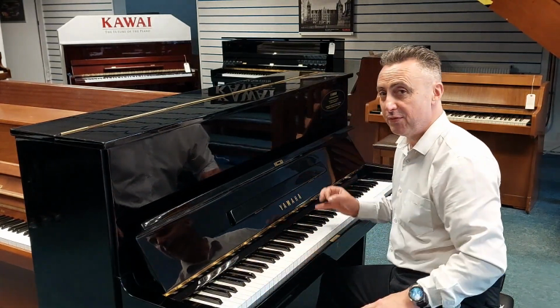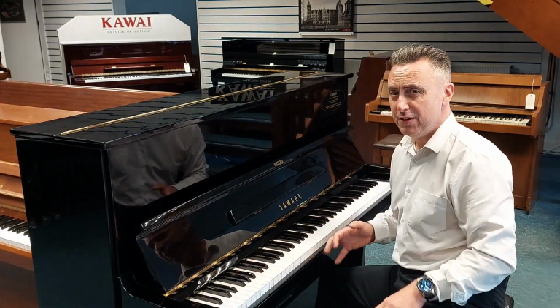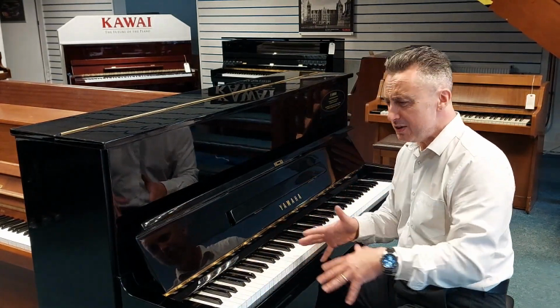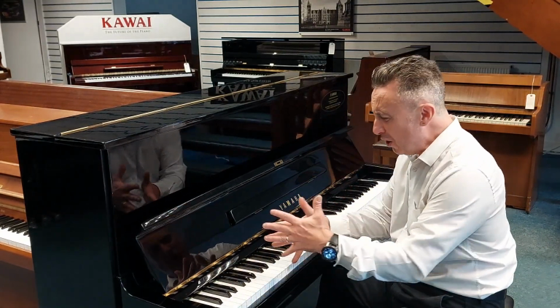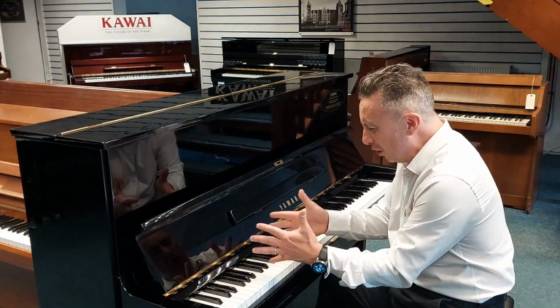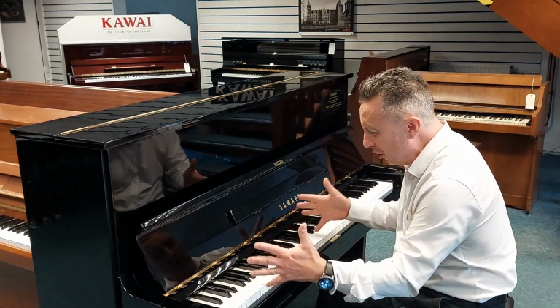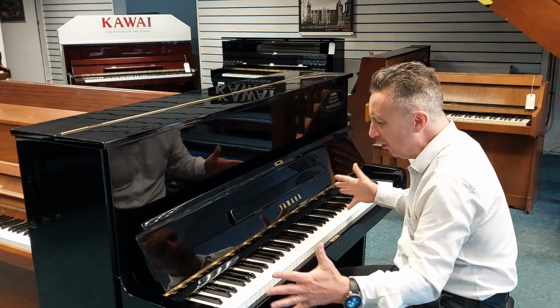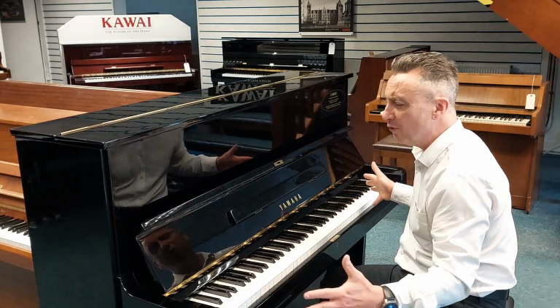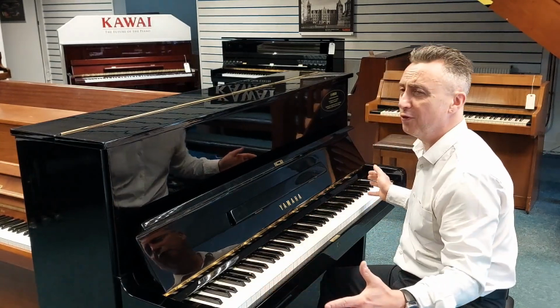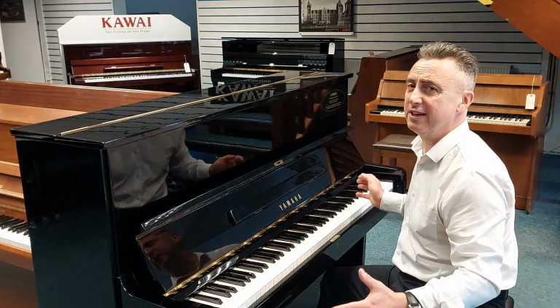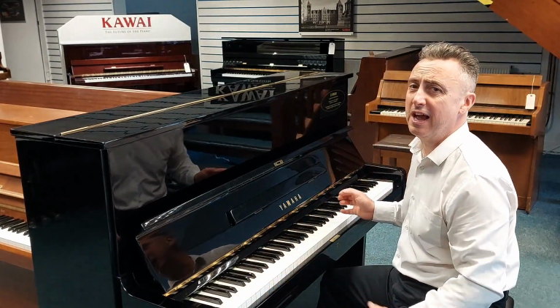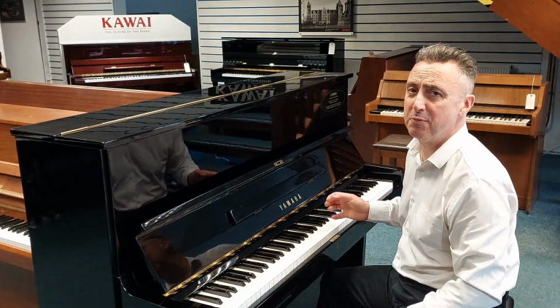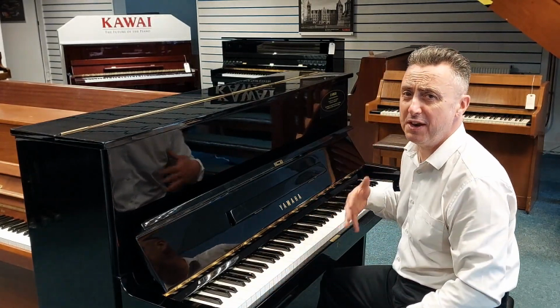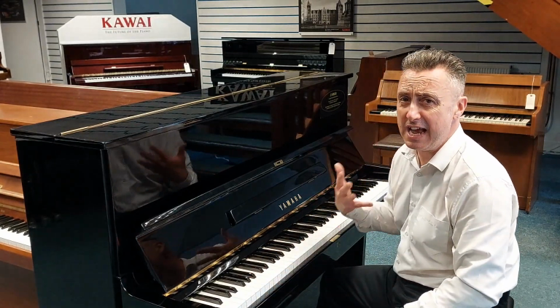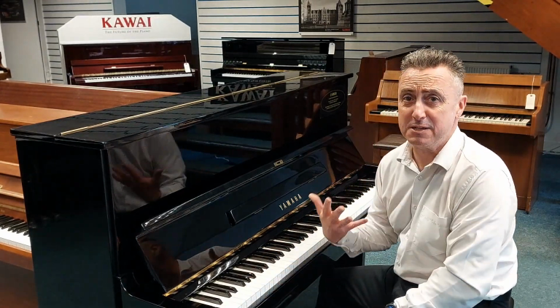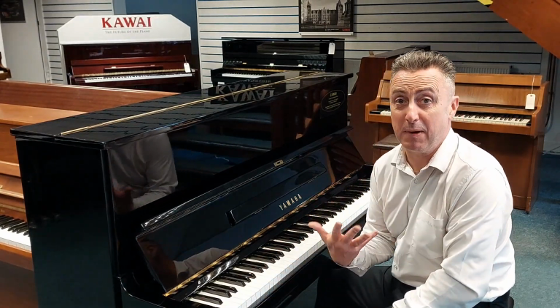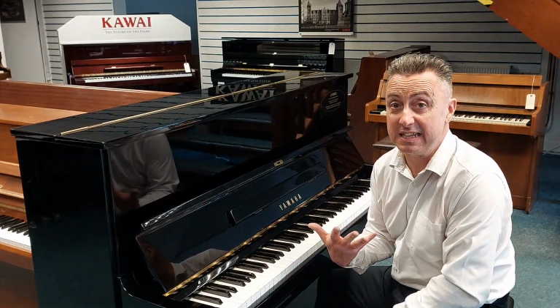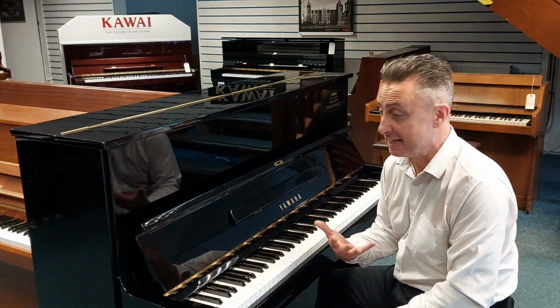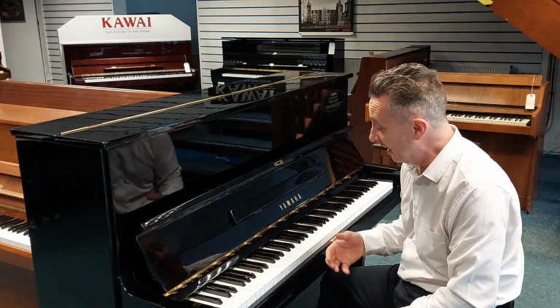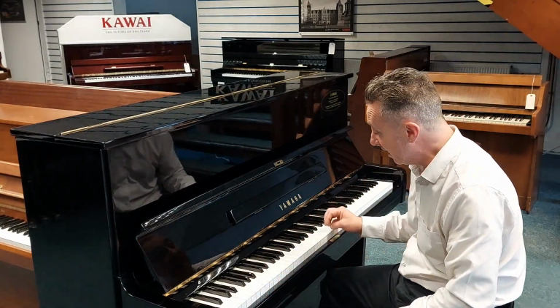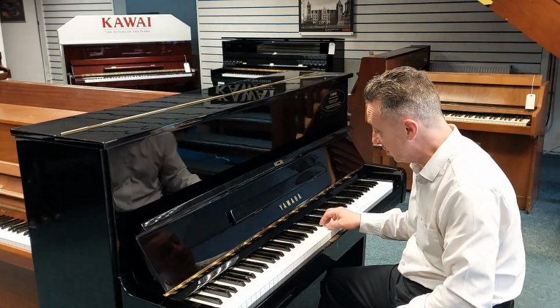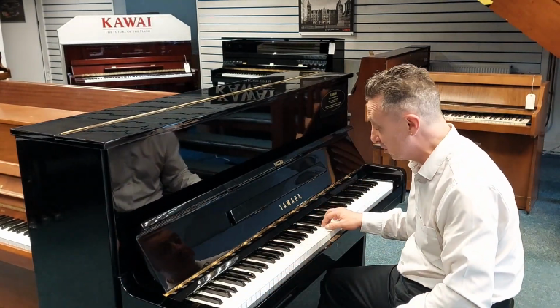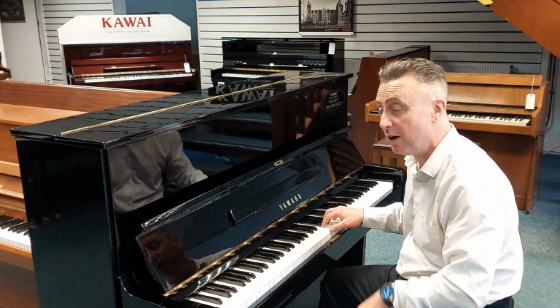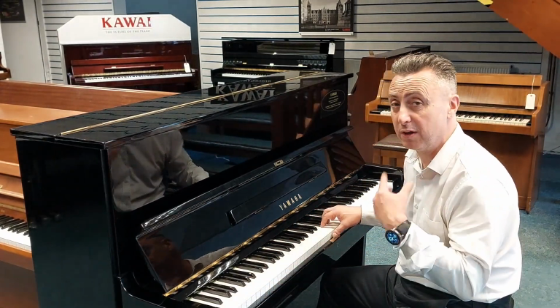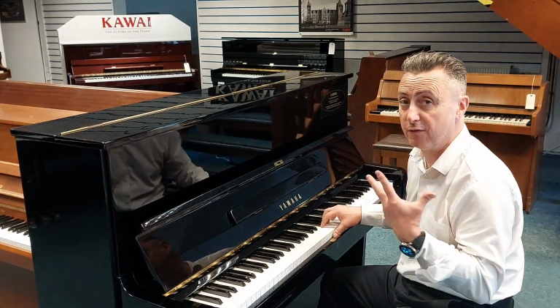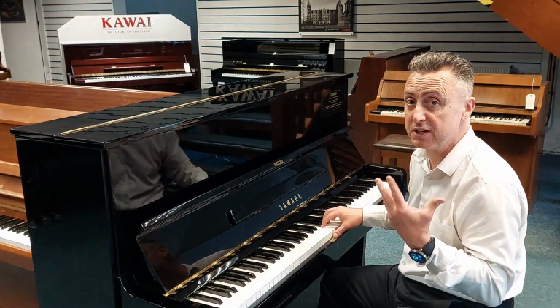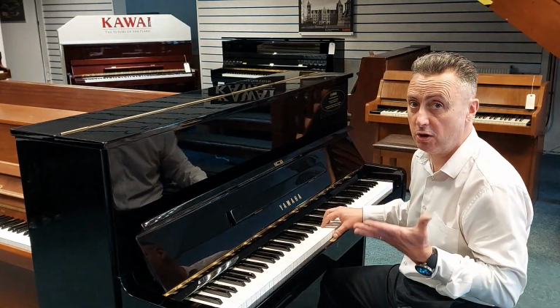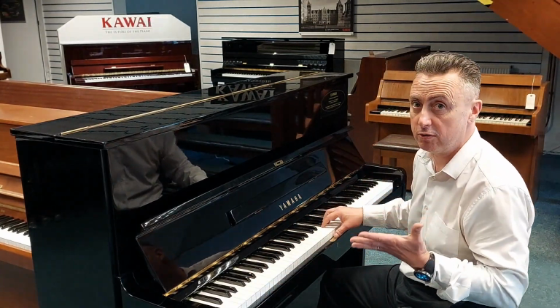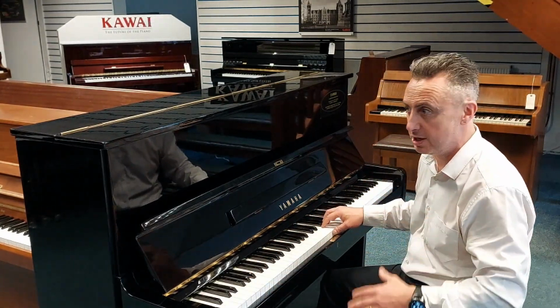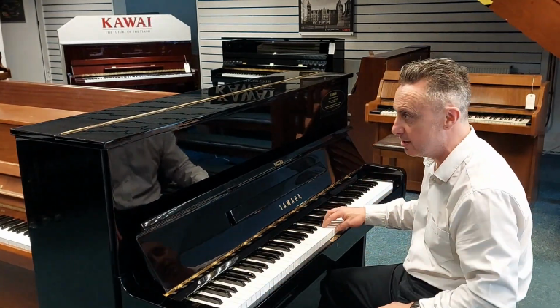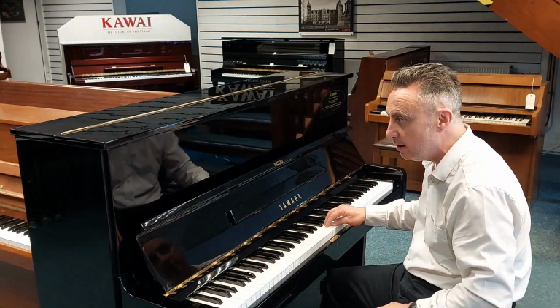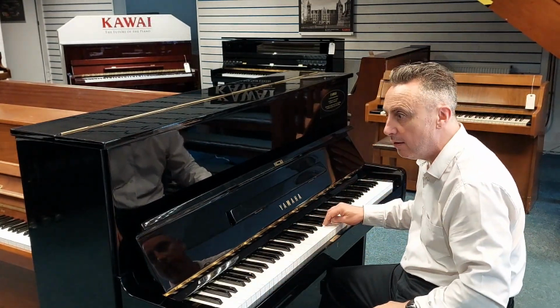It's got a lovely depth, a nice balanced key action as well with lovely tonal changes.